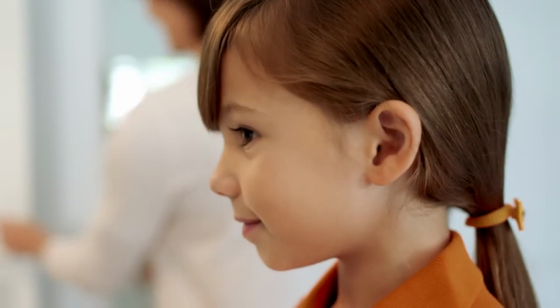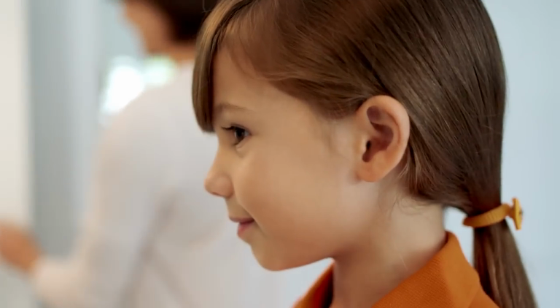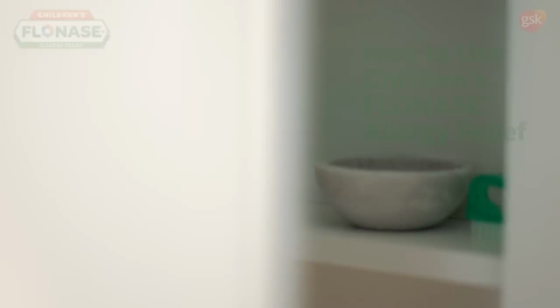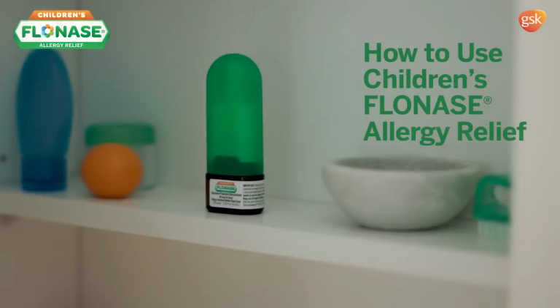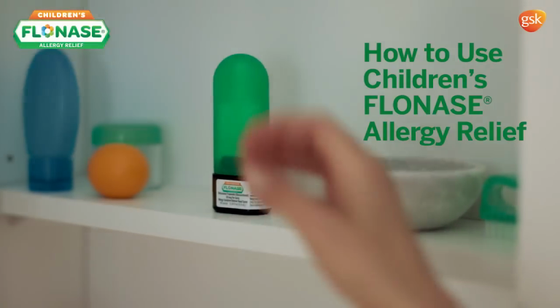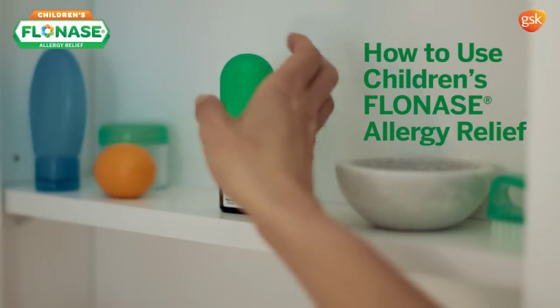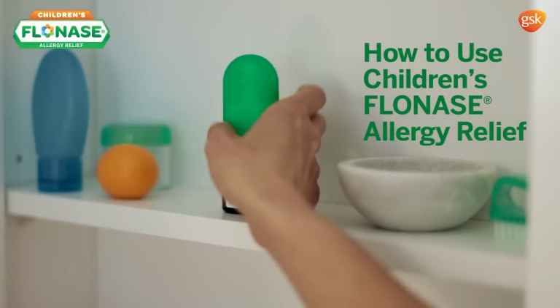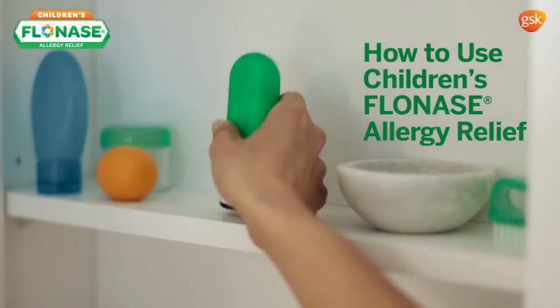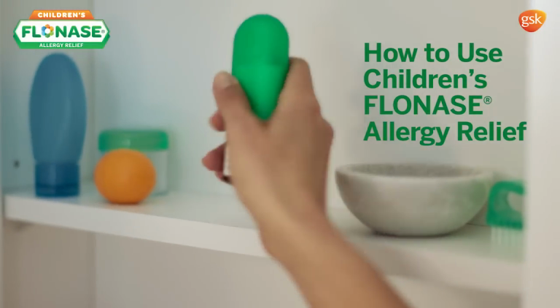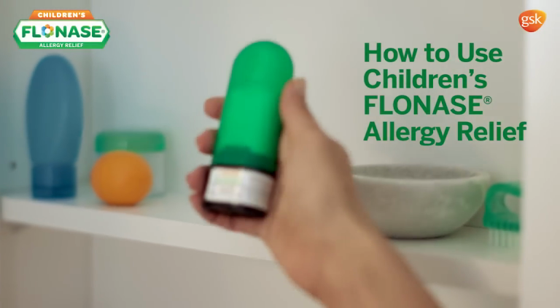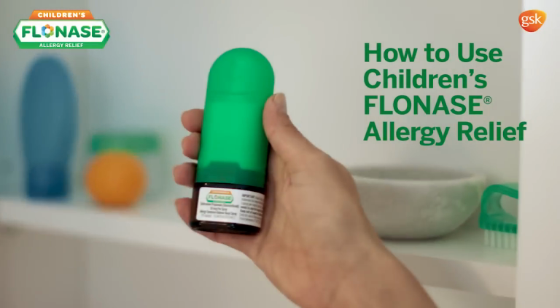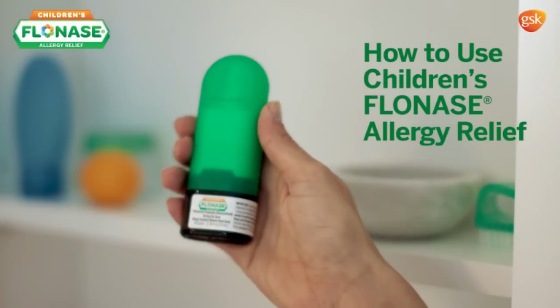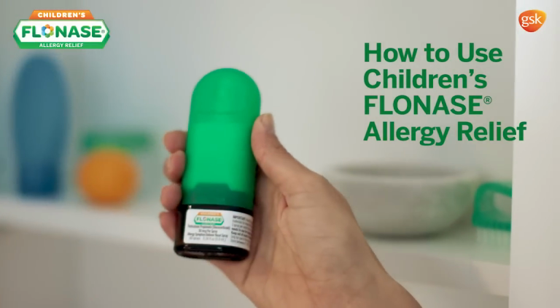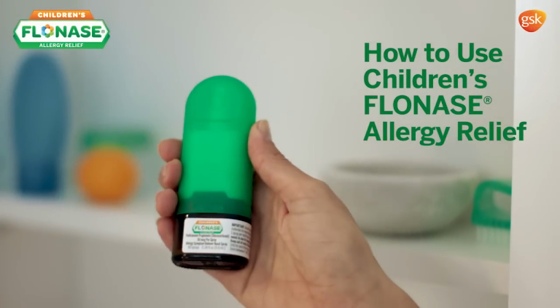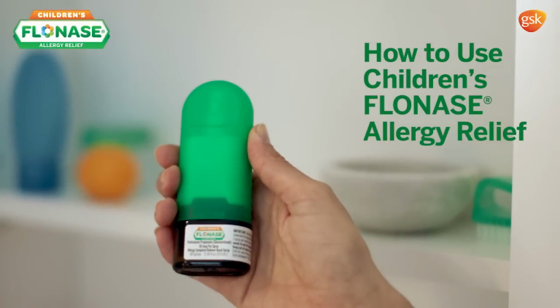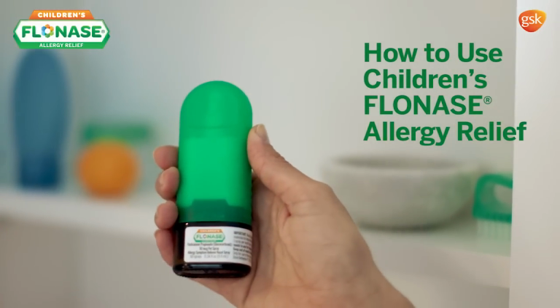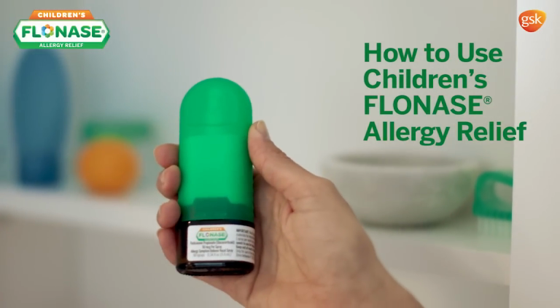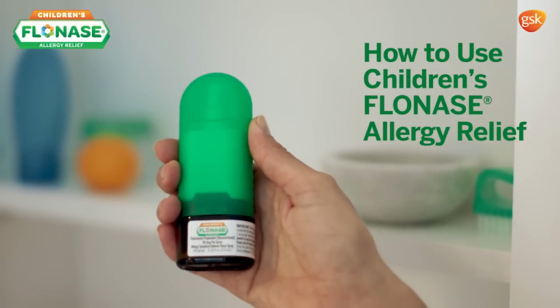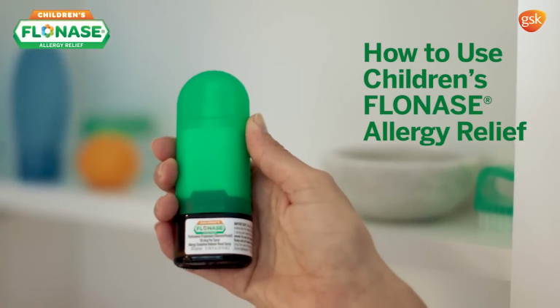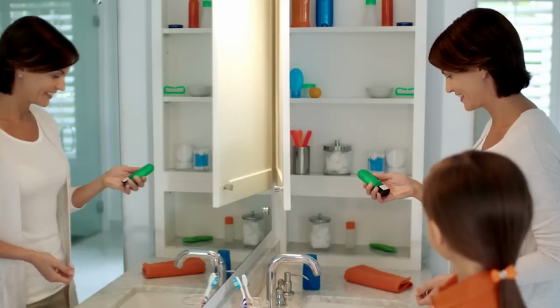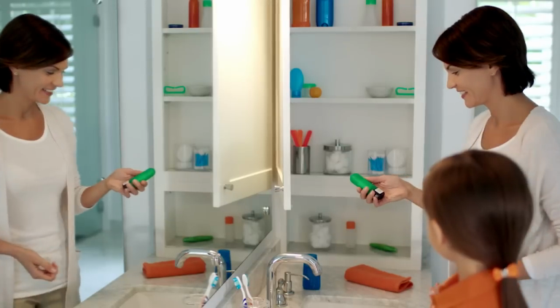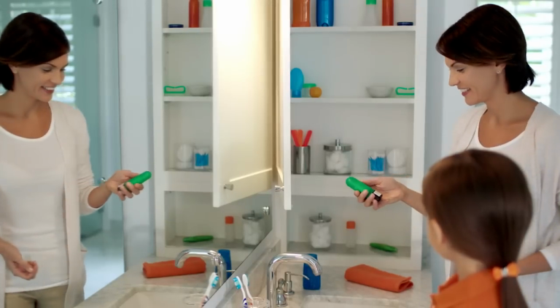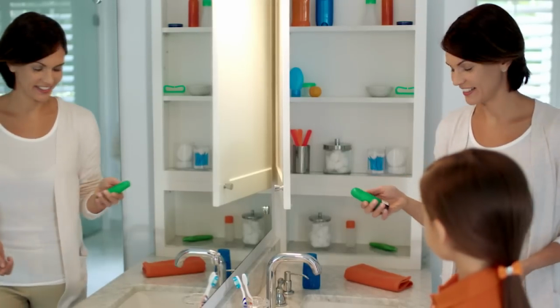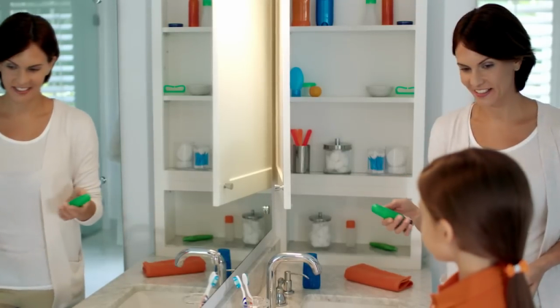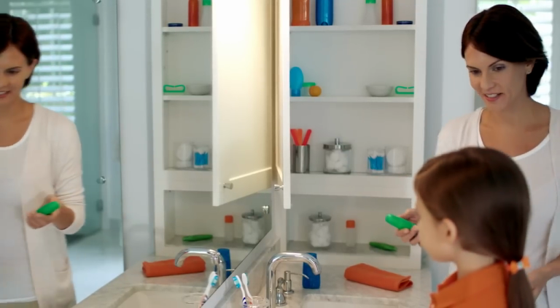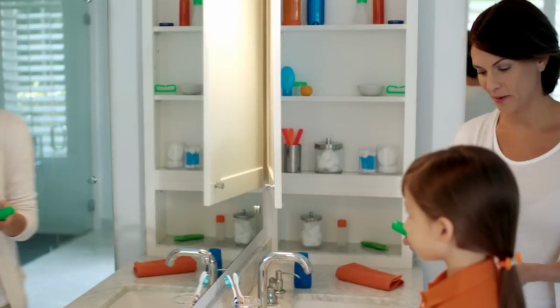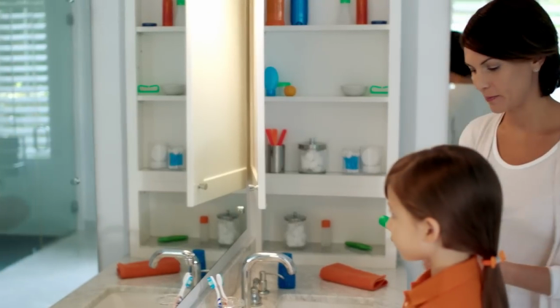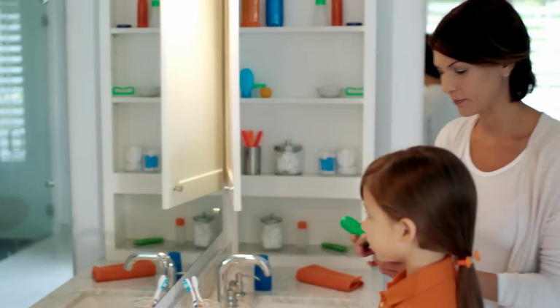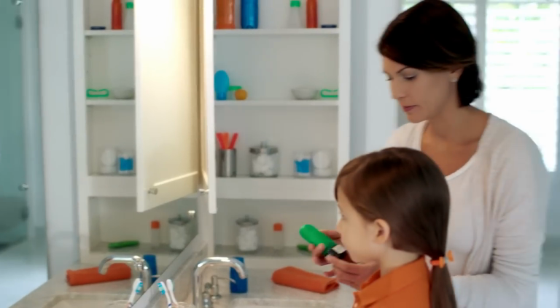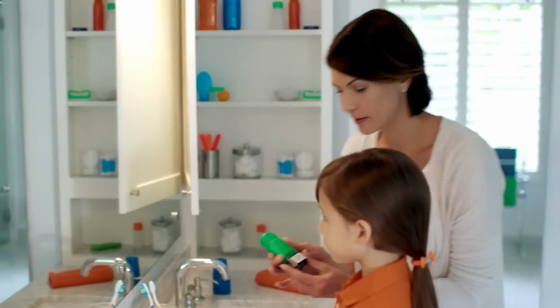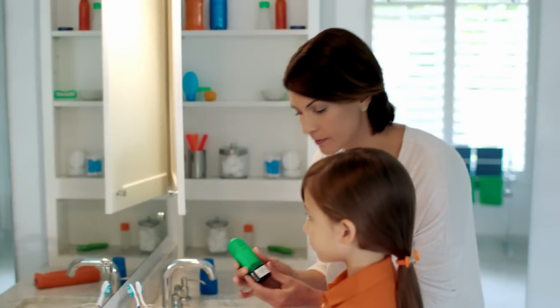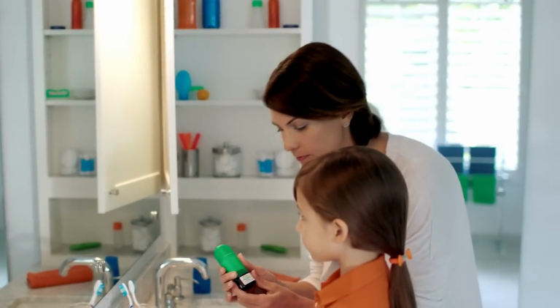It's easy to use Children's Flonase Allergy Relief. Just follow these simple steps so your child gets the most from each spray.